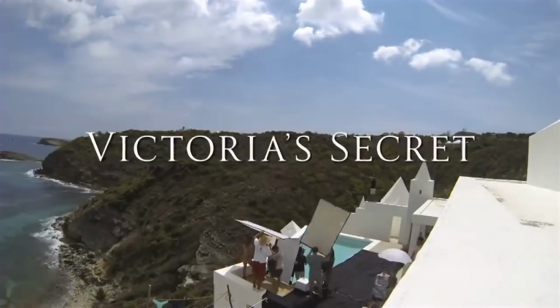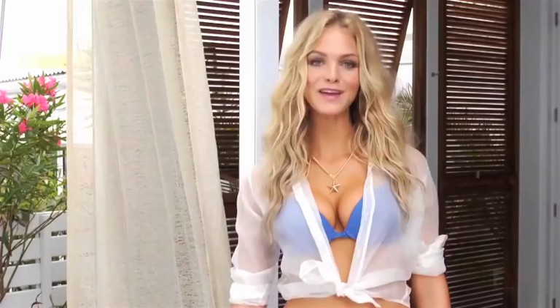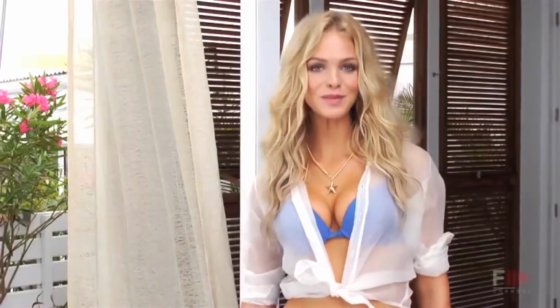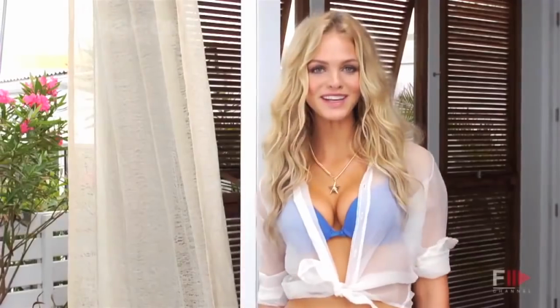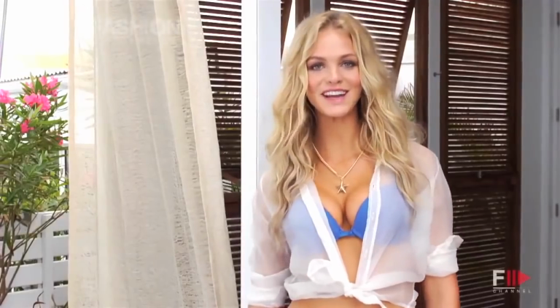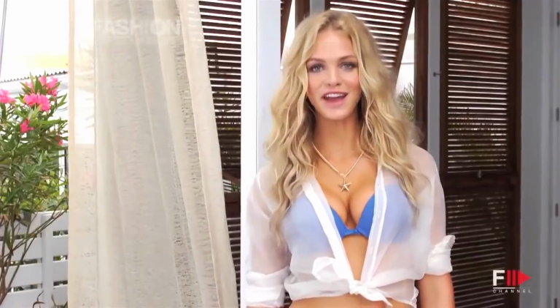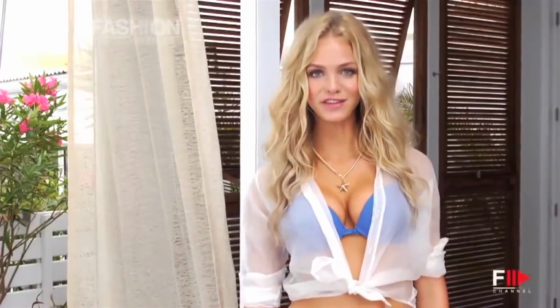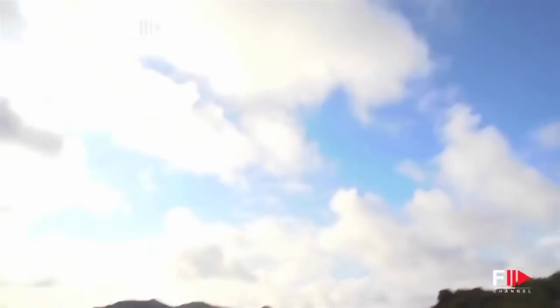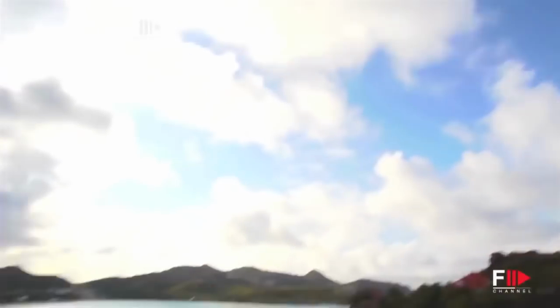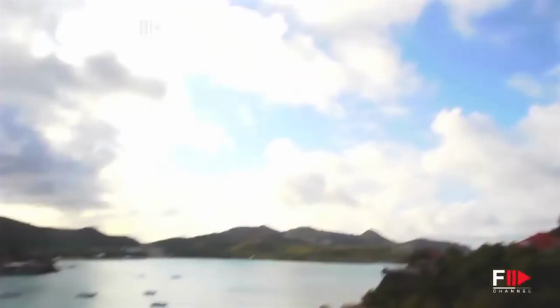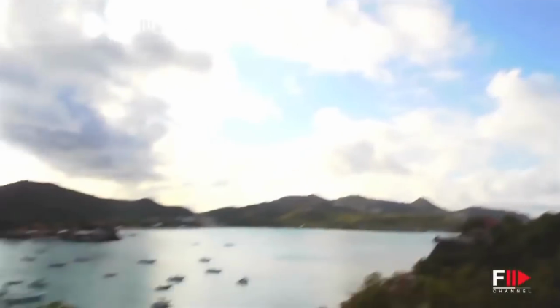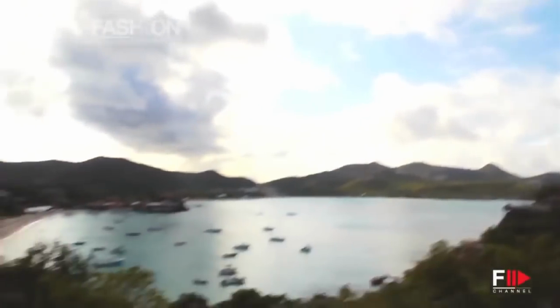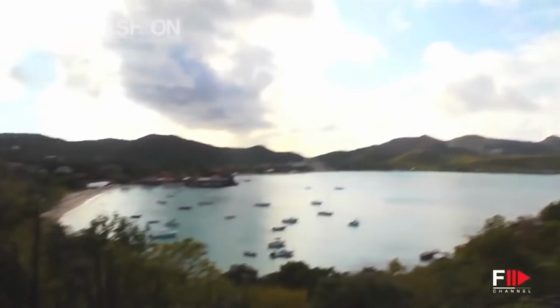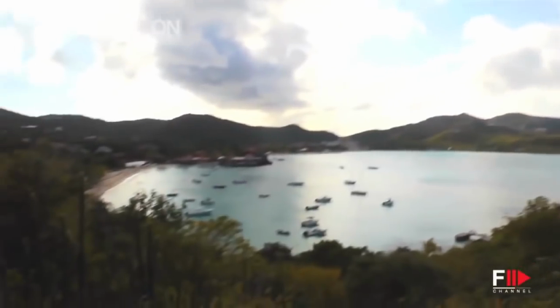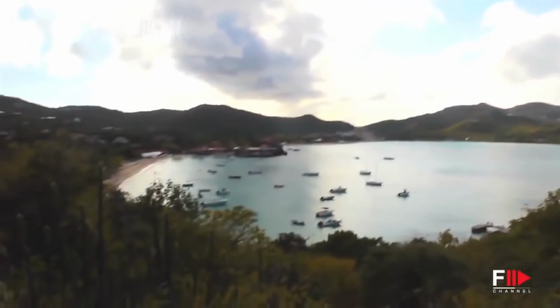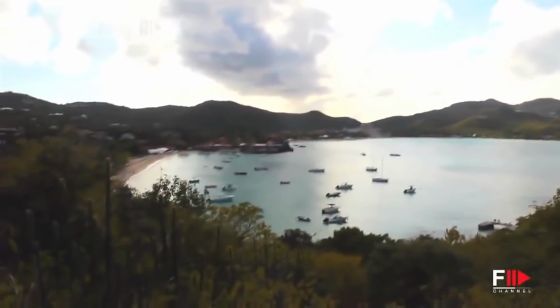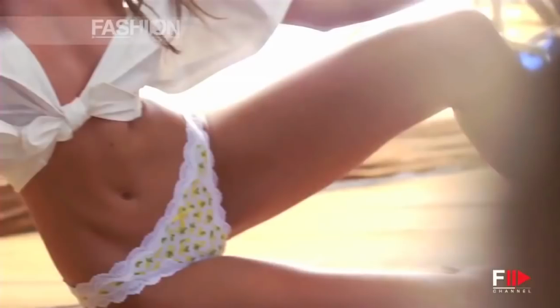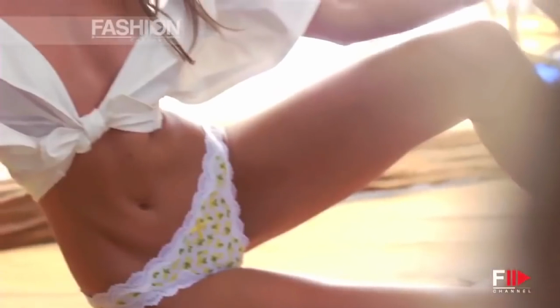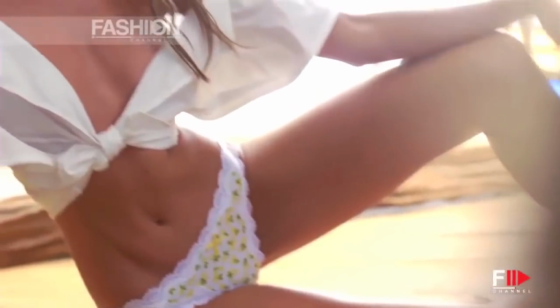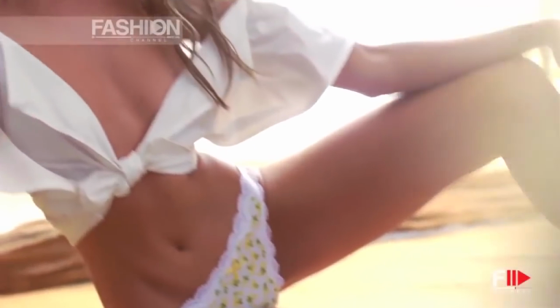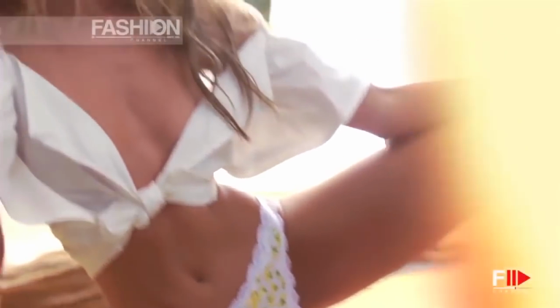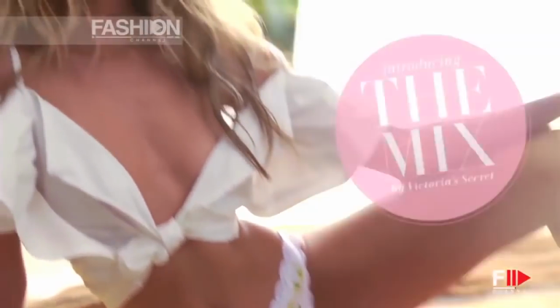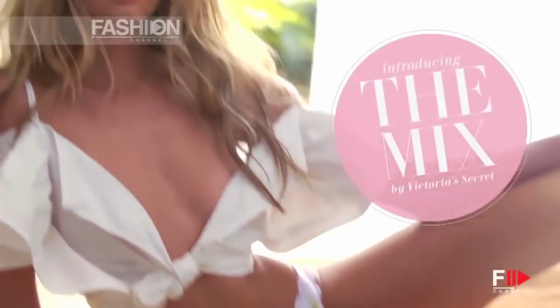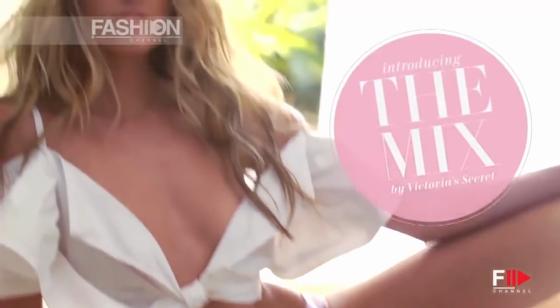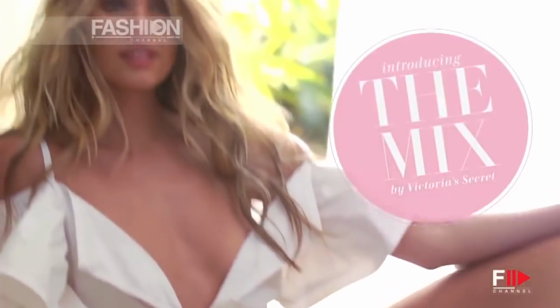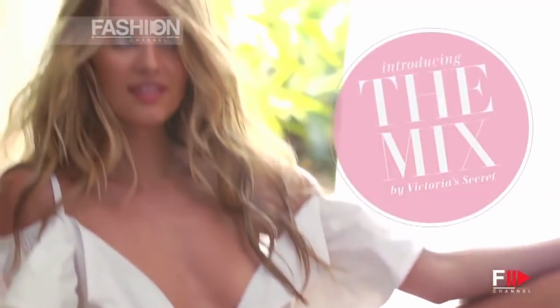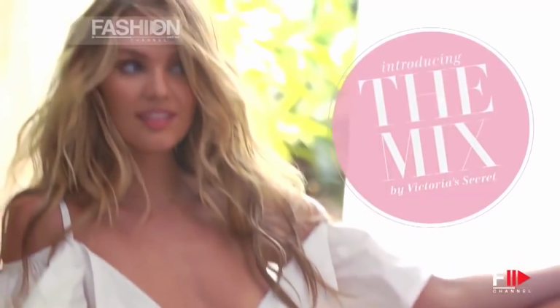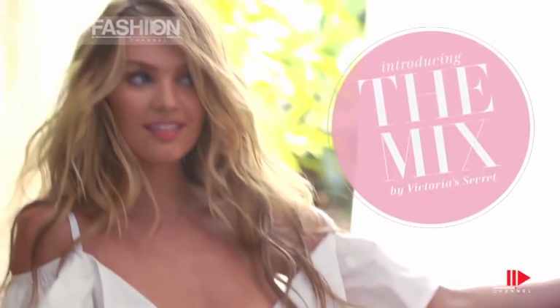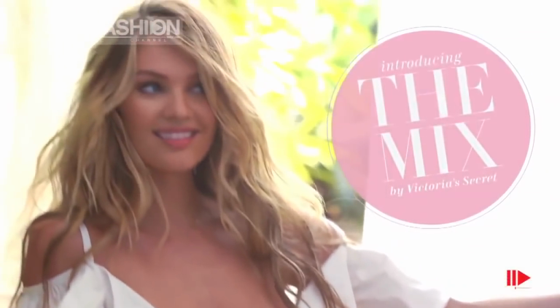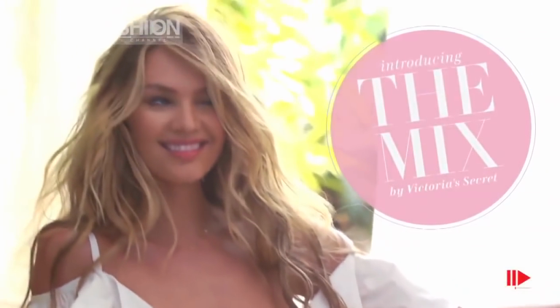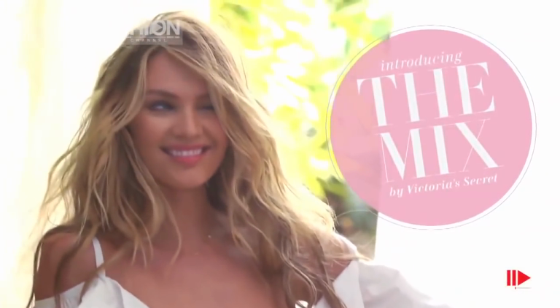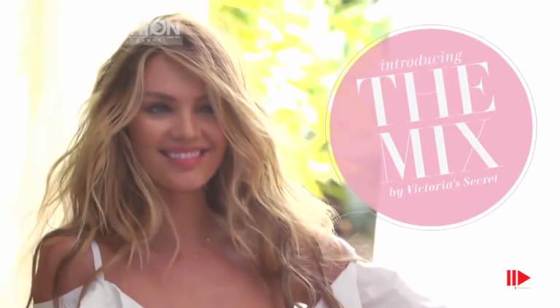Hey everybody, it's Erin Heatherton, and I'm in beautiful St. Barts shooting the Victoria's Secret mix and match. Come check it out.